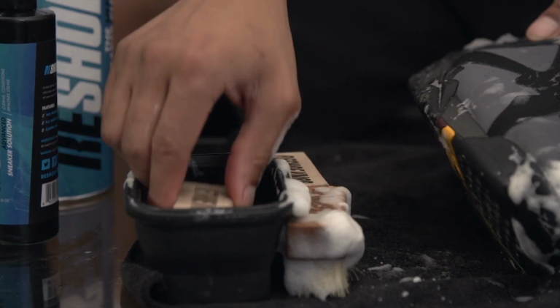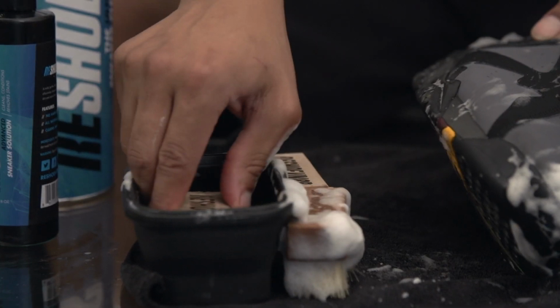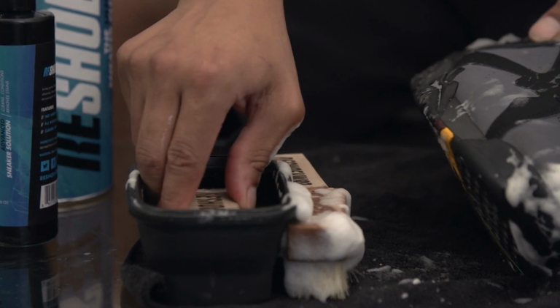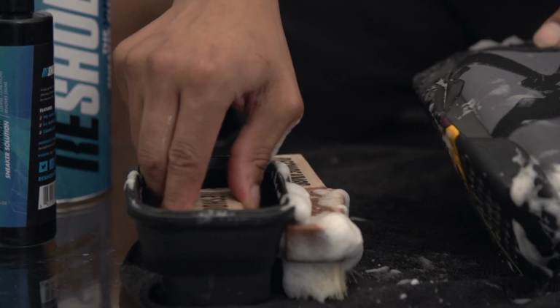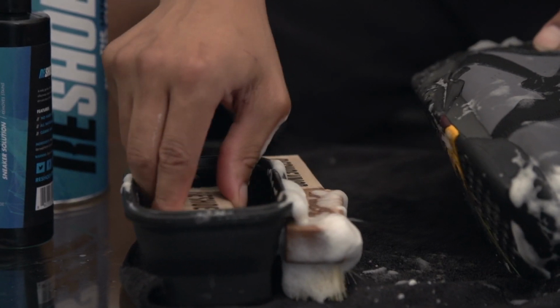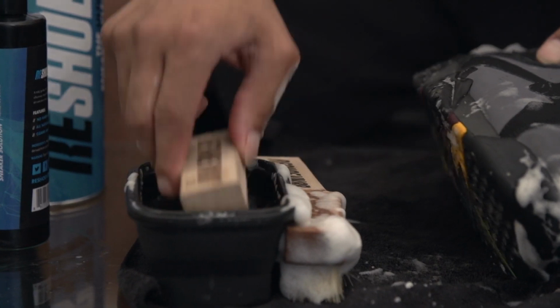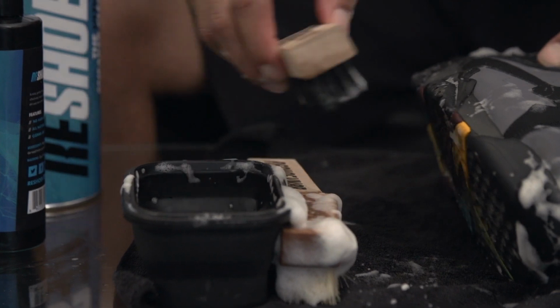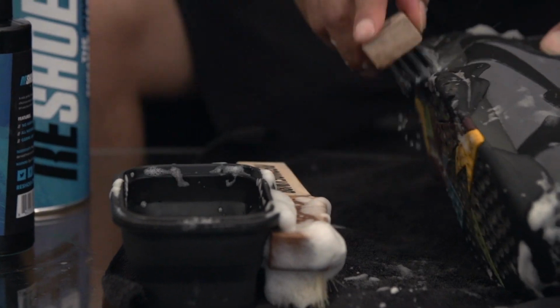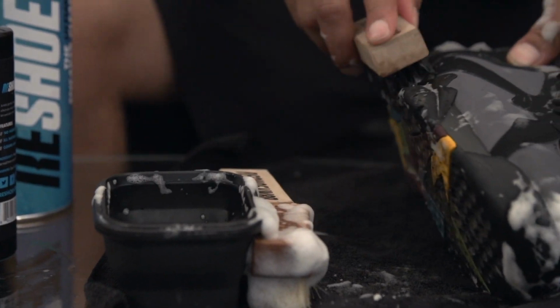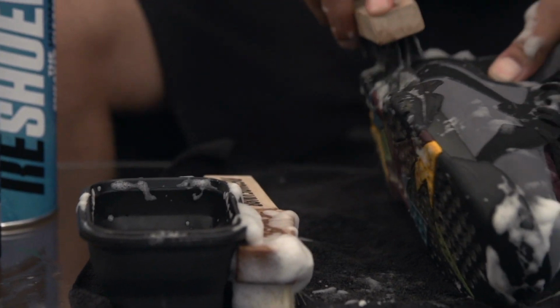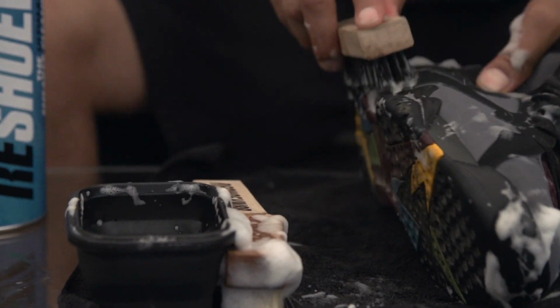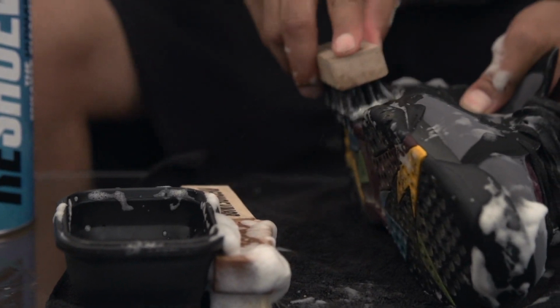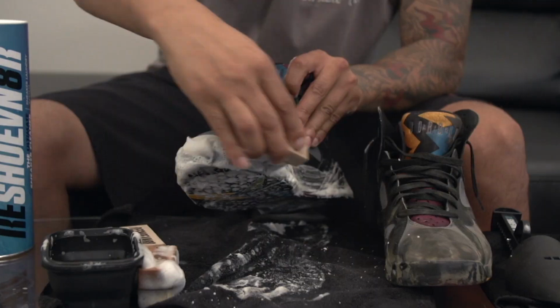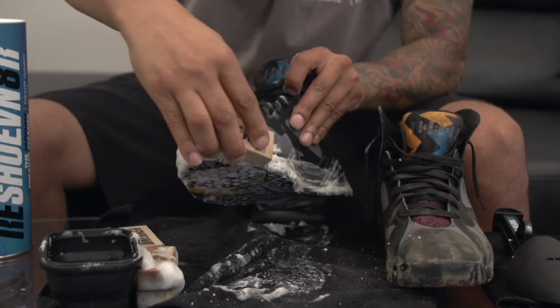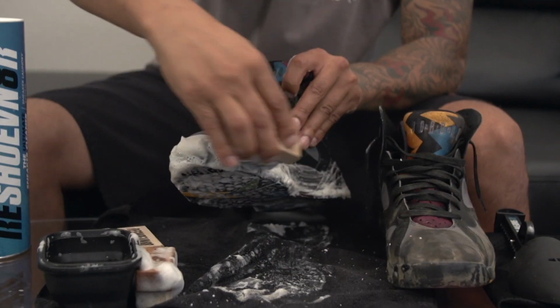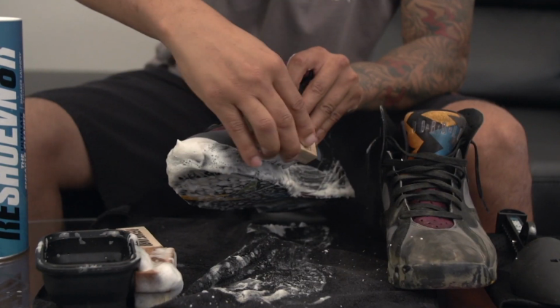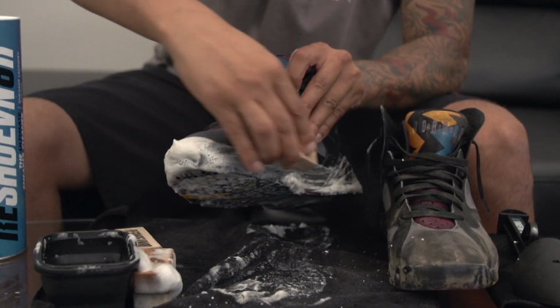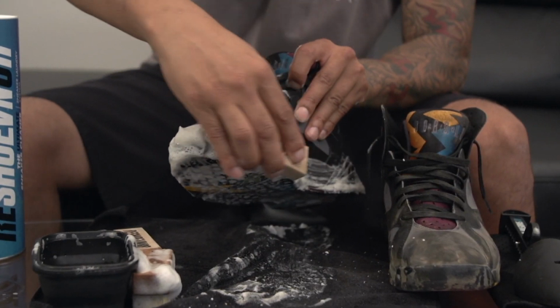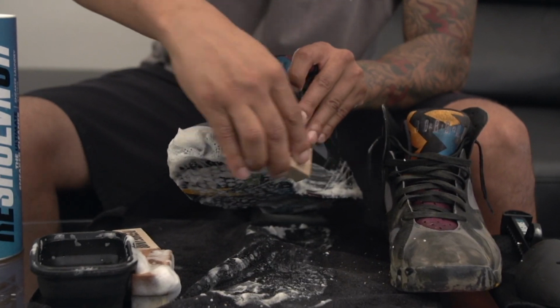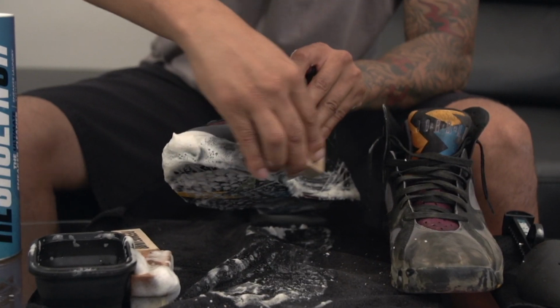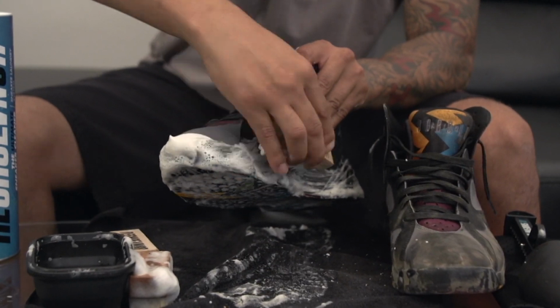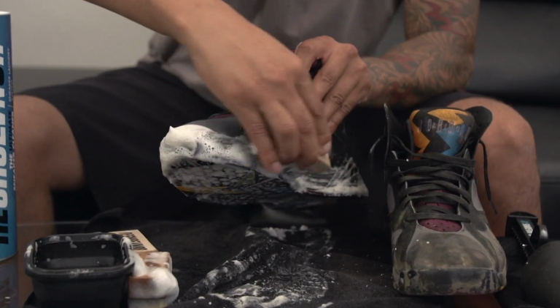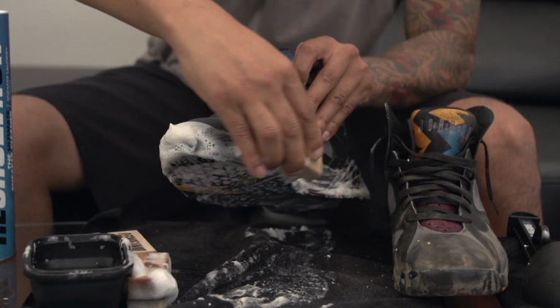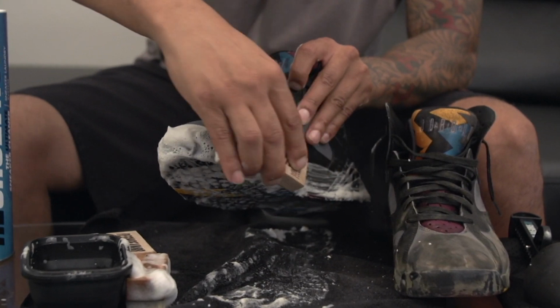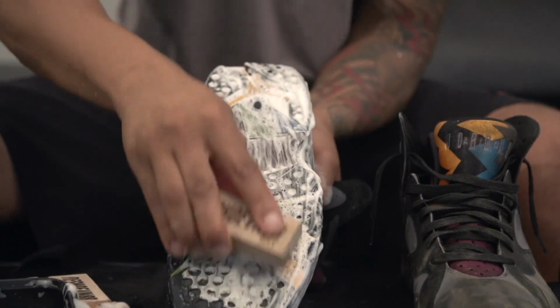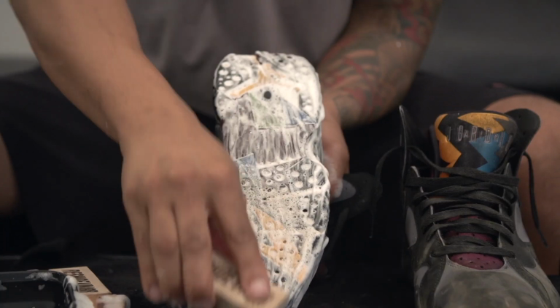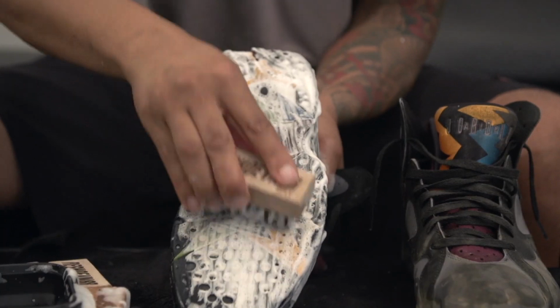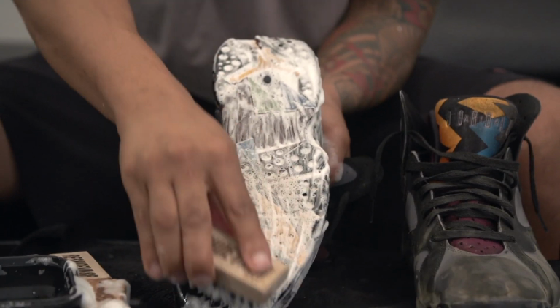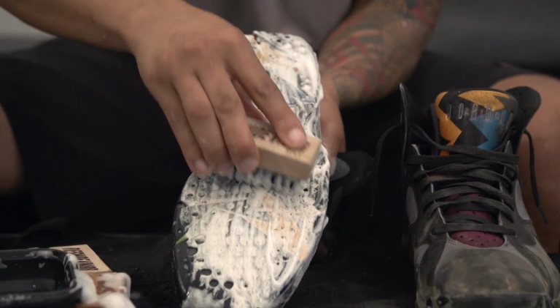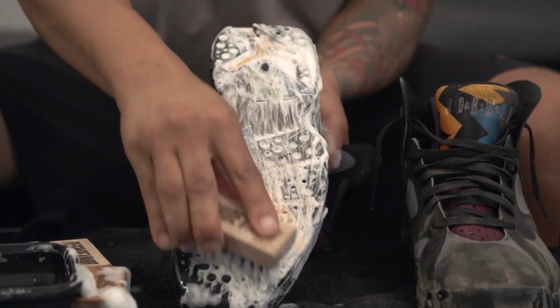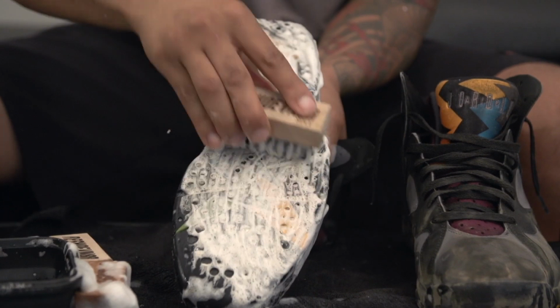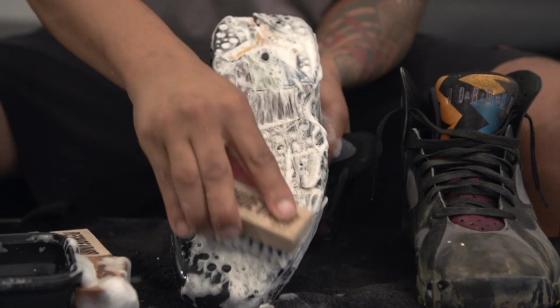For the next step we're going to grab the sole brush, which is going to be great on the mid-soles and soles of these Bordeaux's.